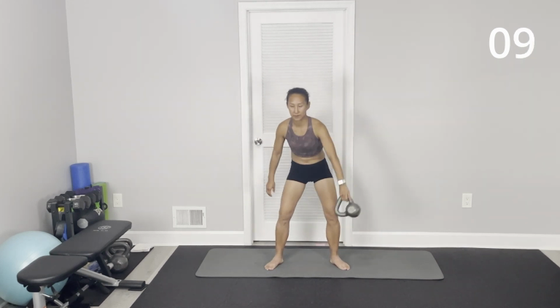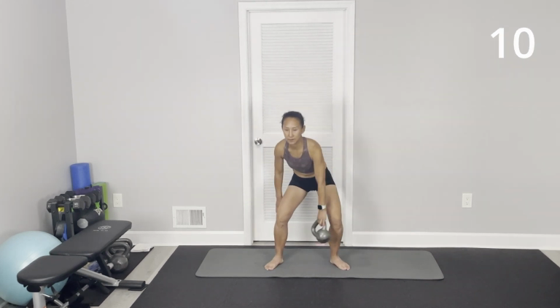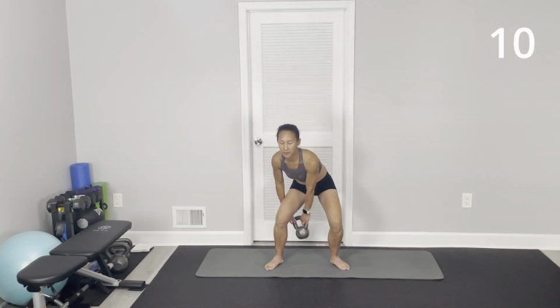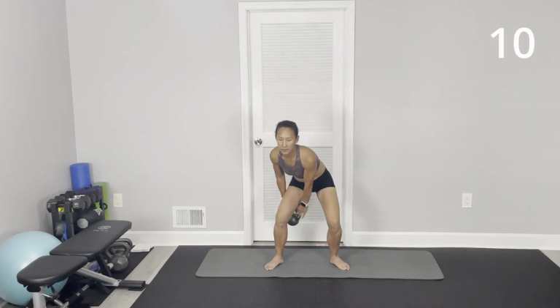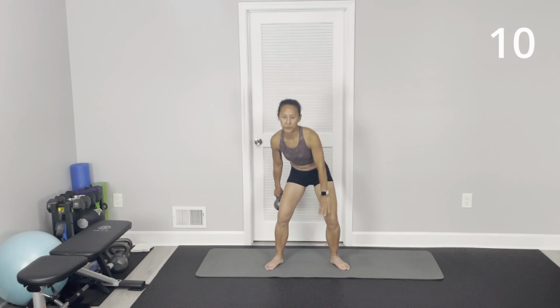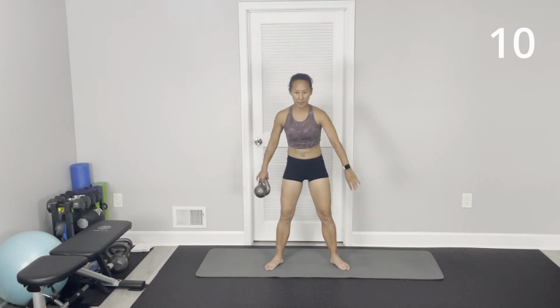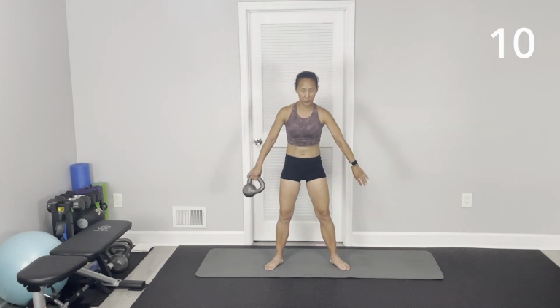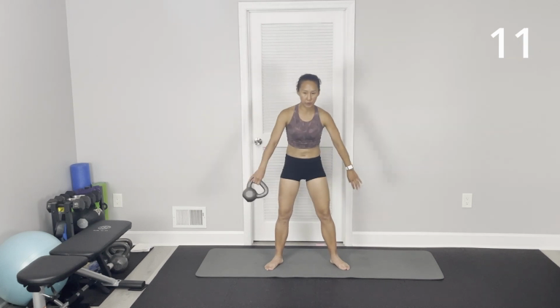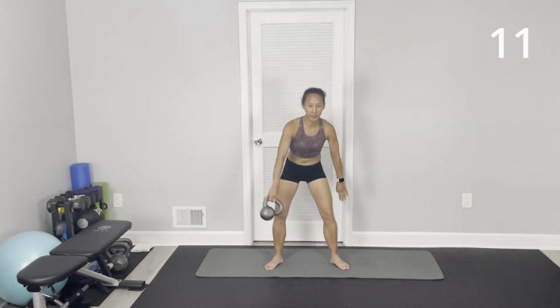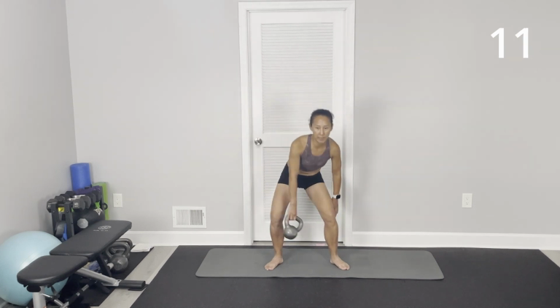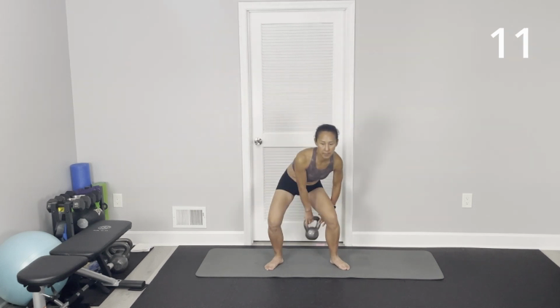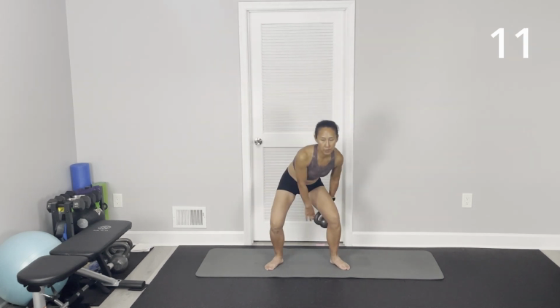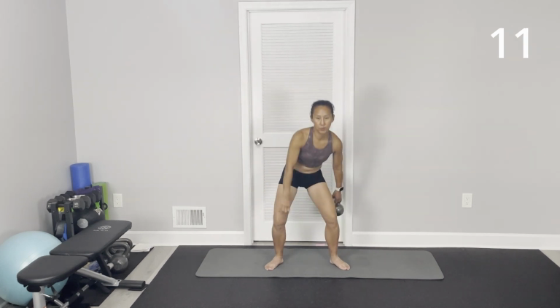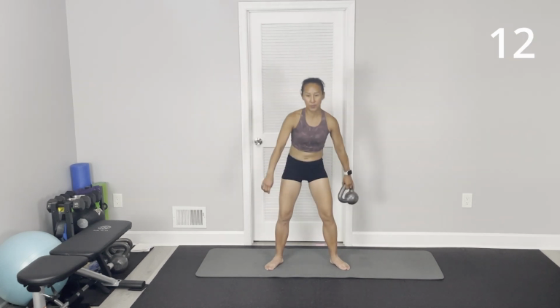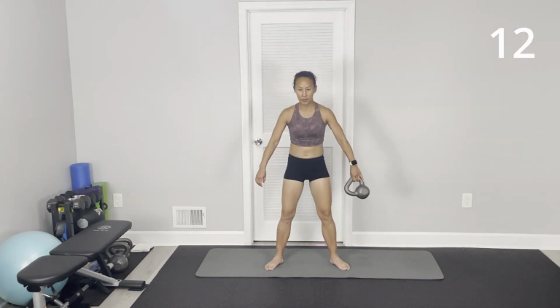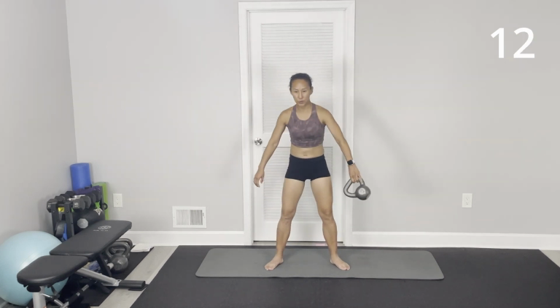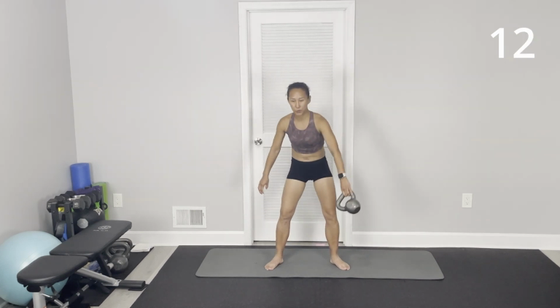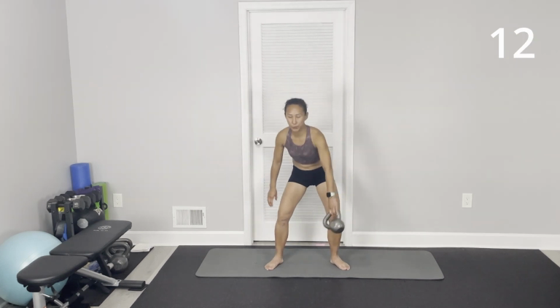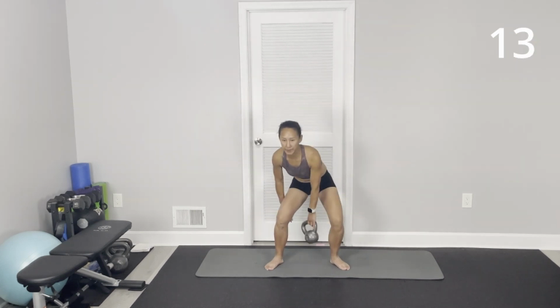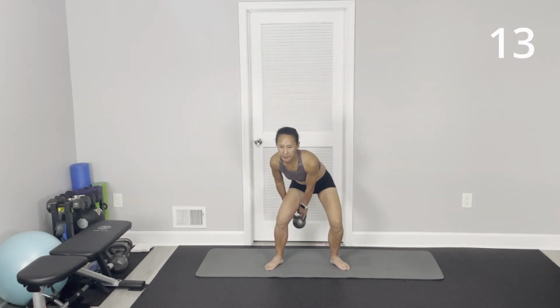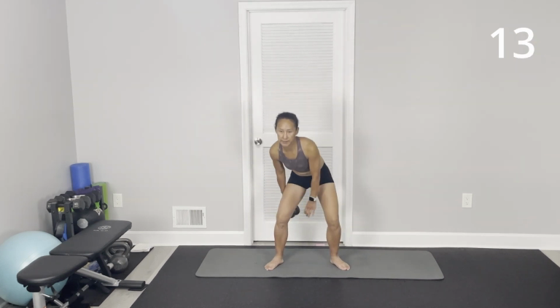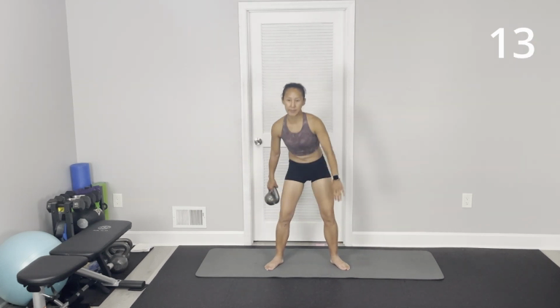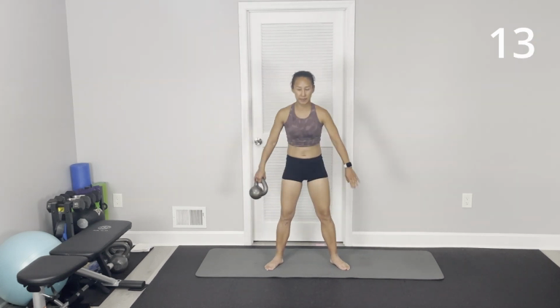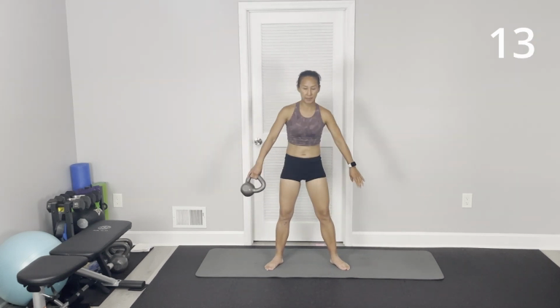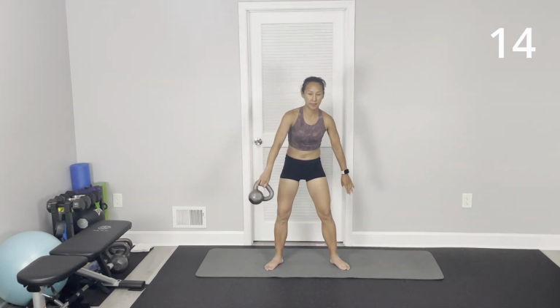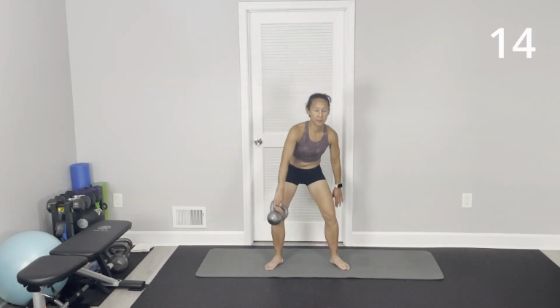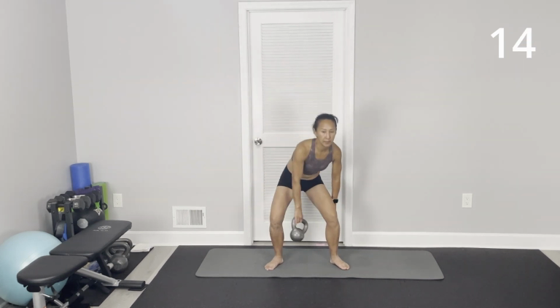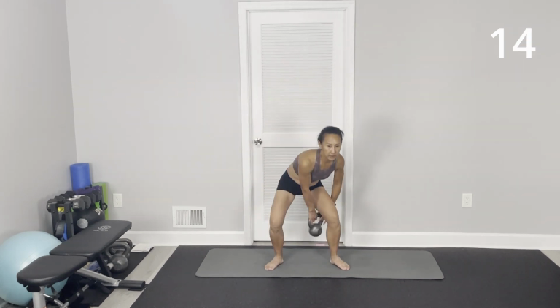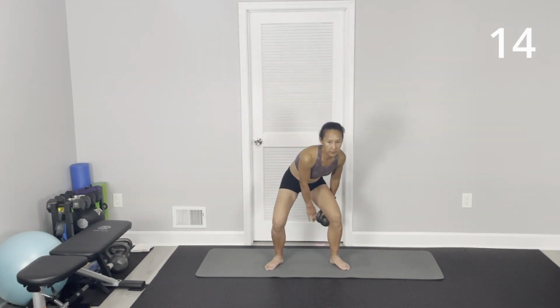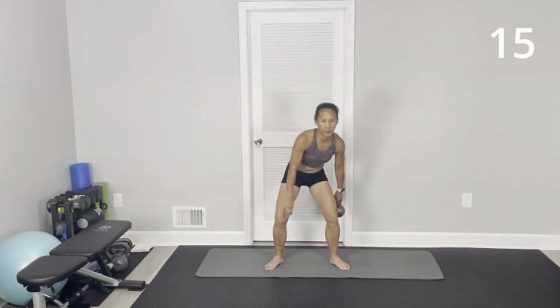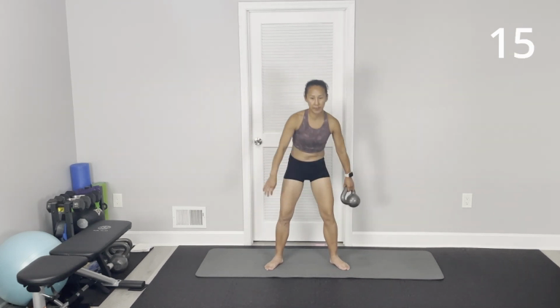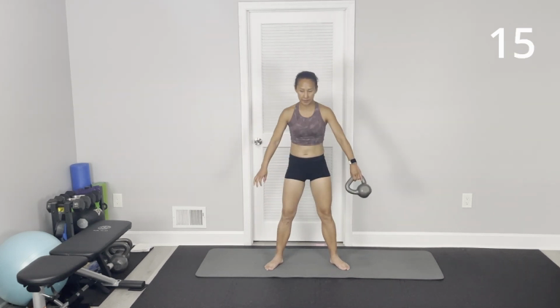If this is too easy, you can do the weighted sit figure-8, but you will use slightly lighter weight.